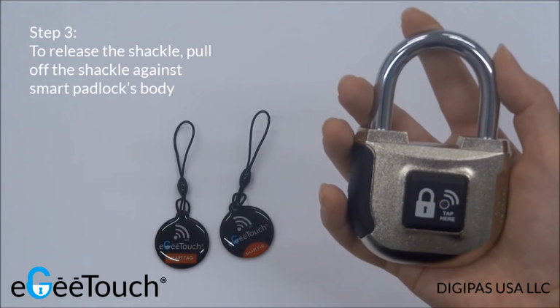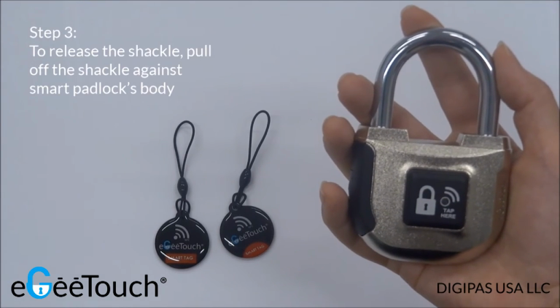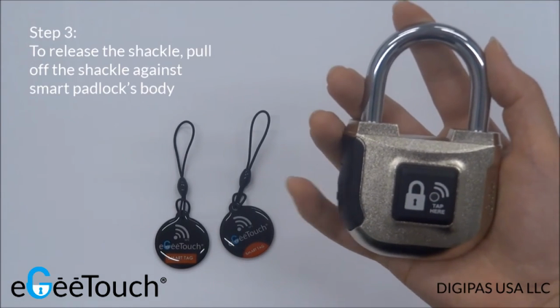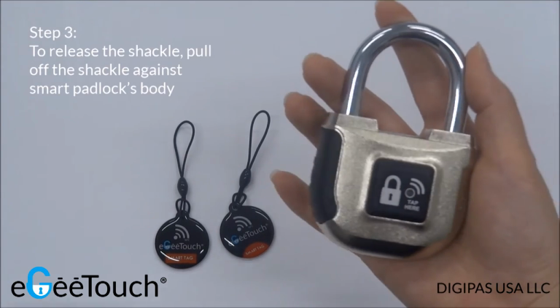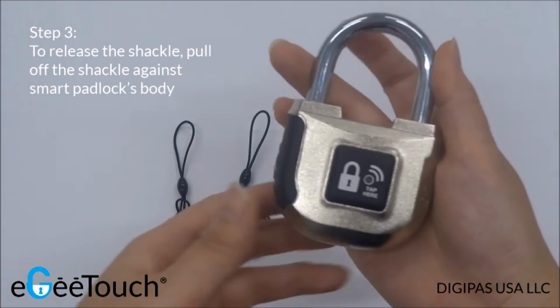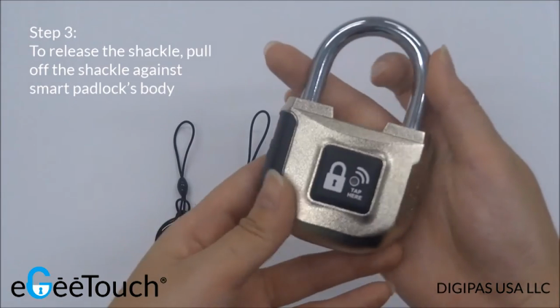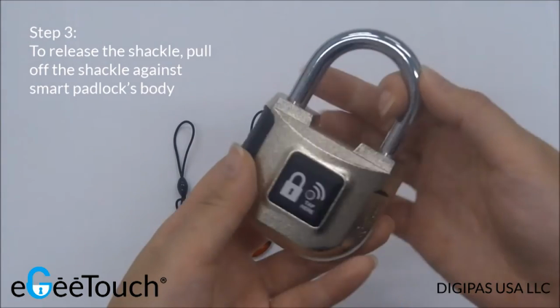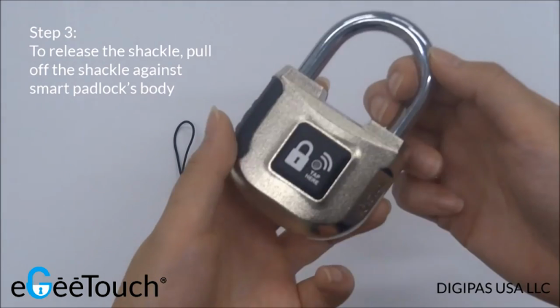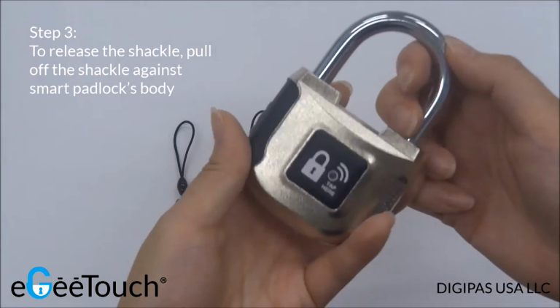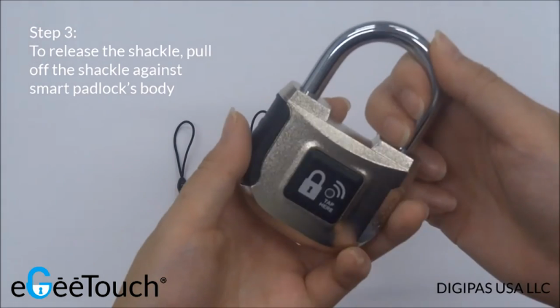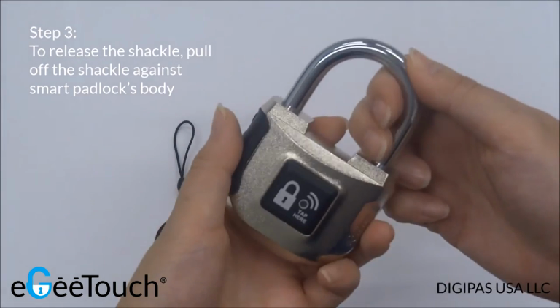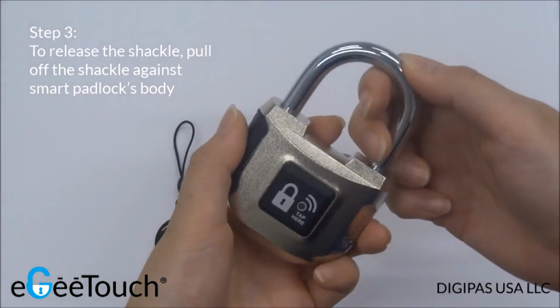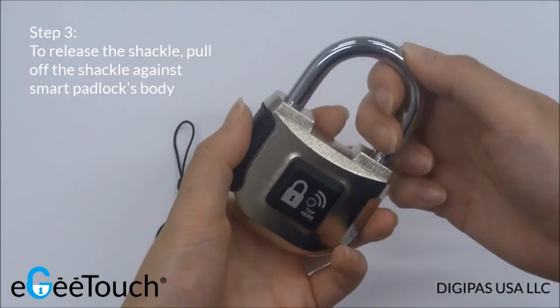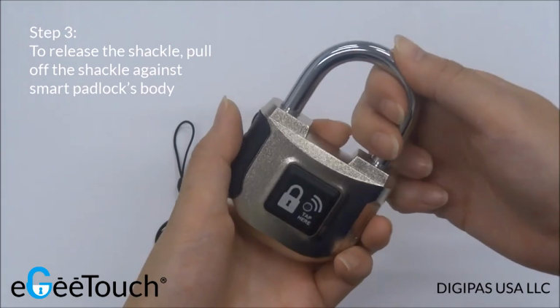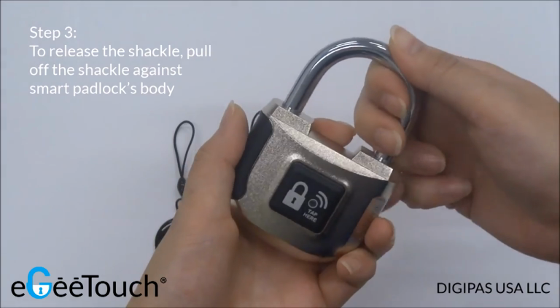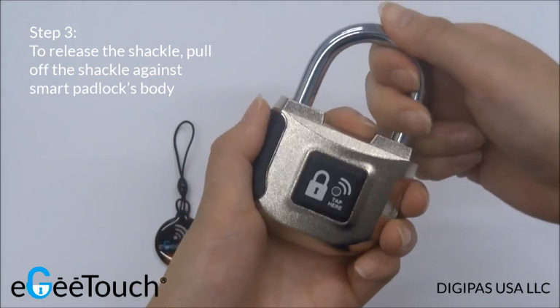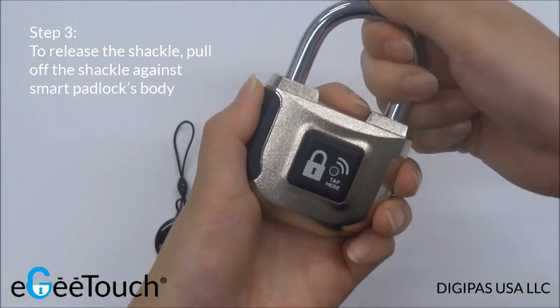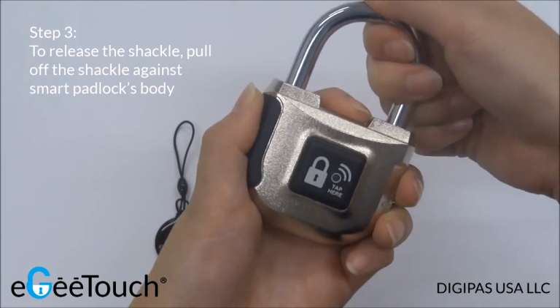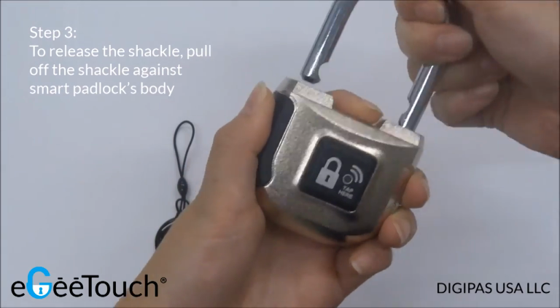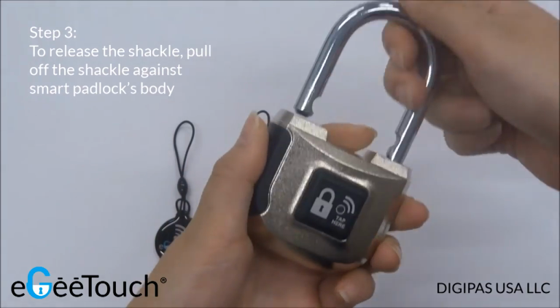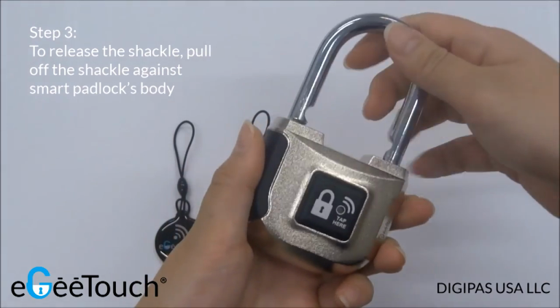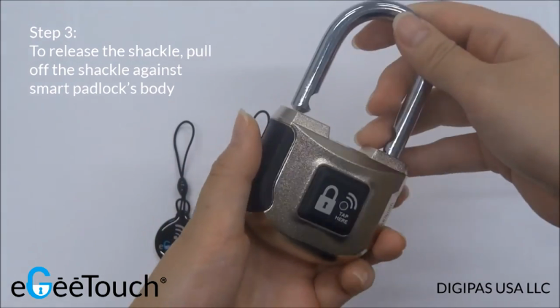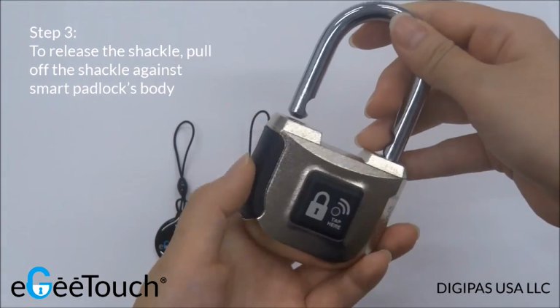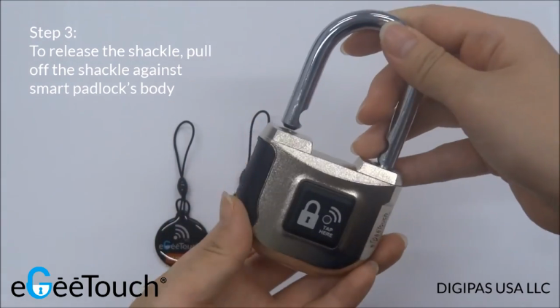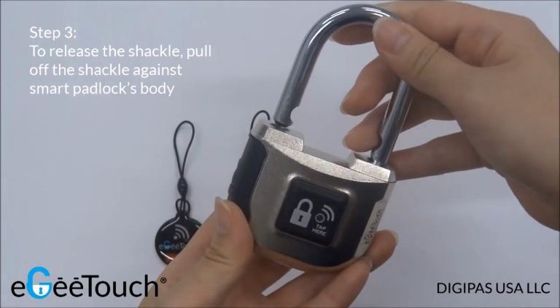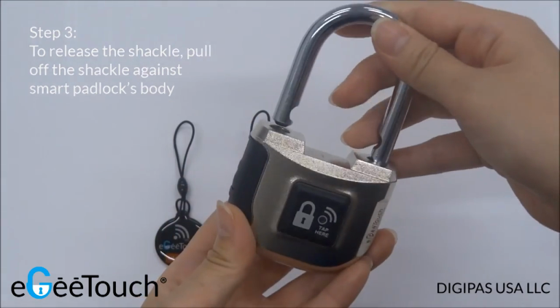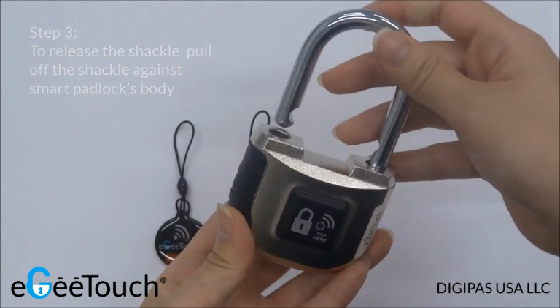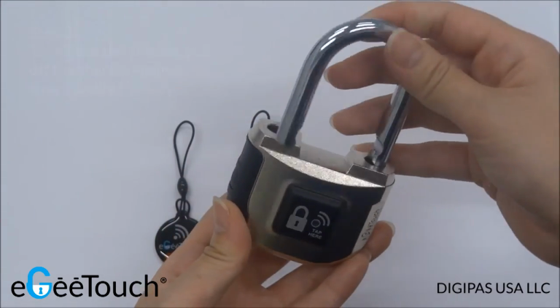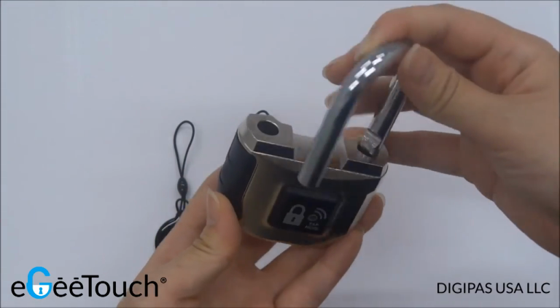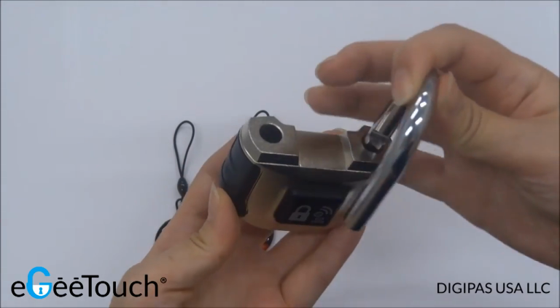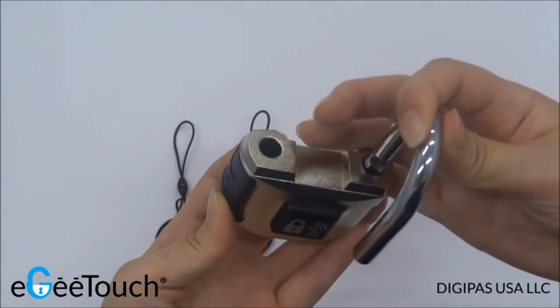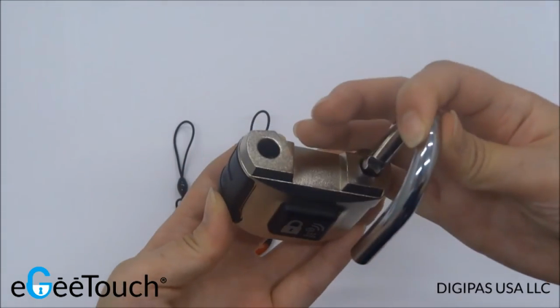To release the shackle, pull it against the base. The padlock is now opened.